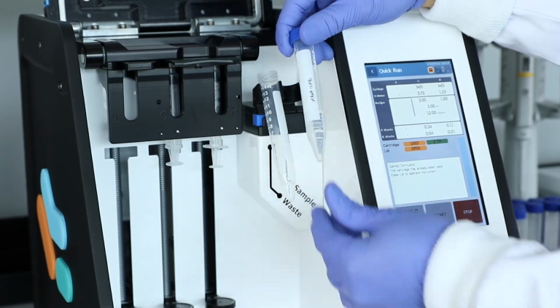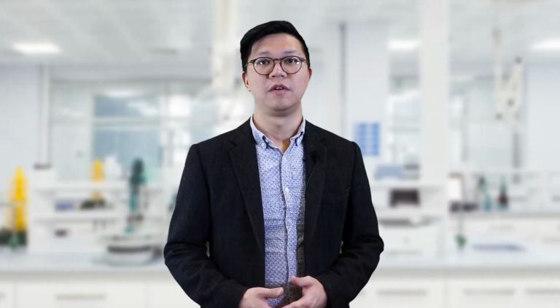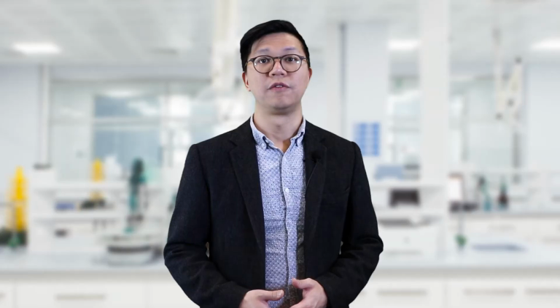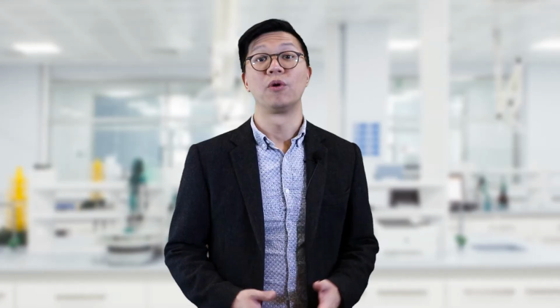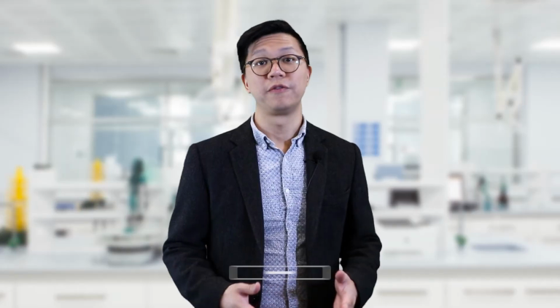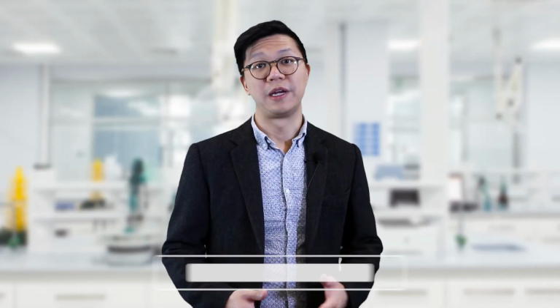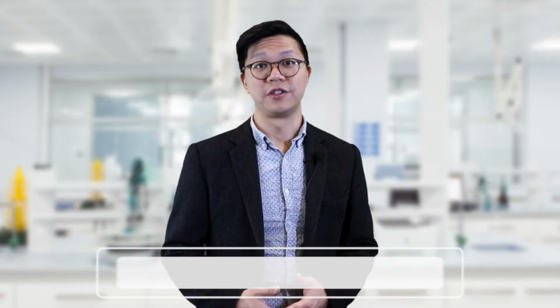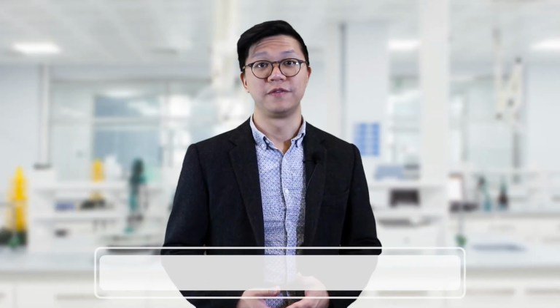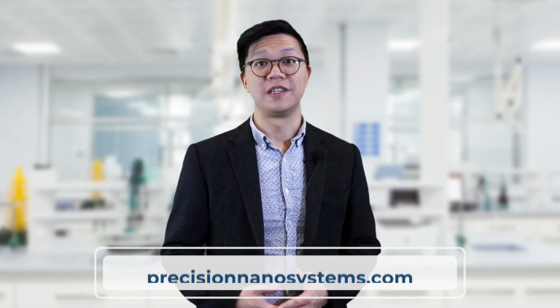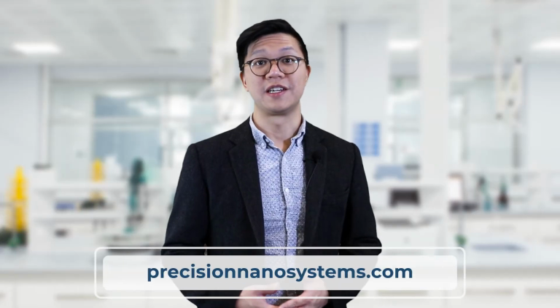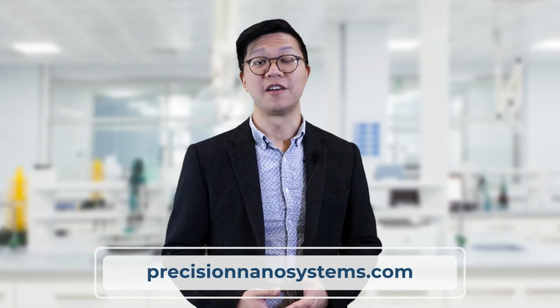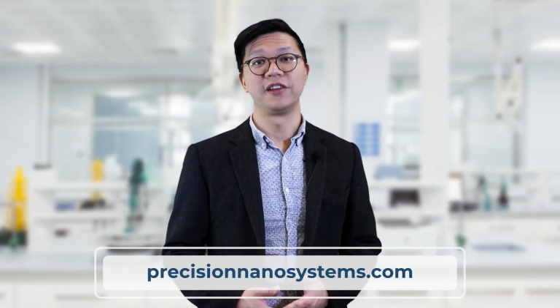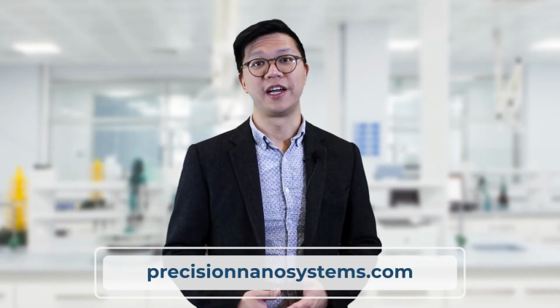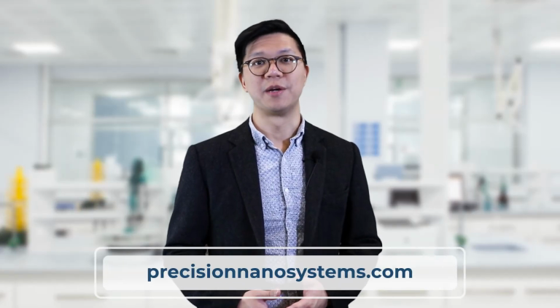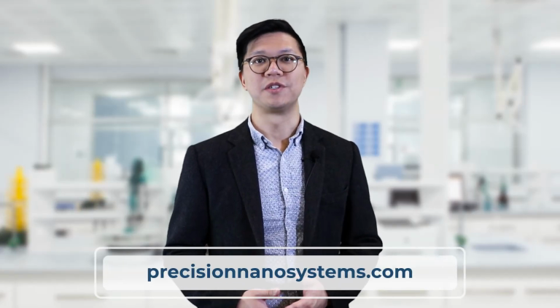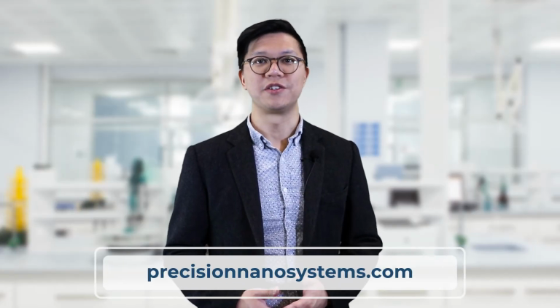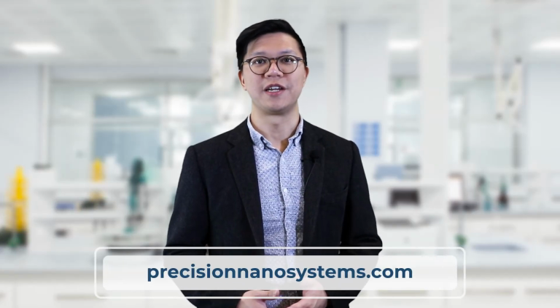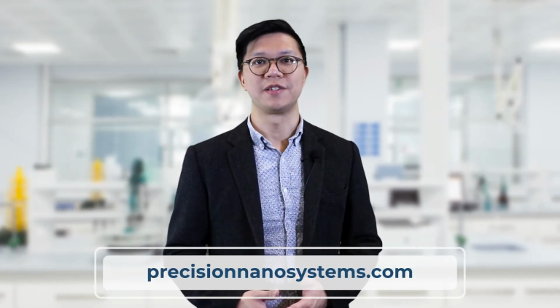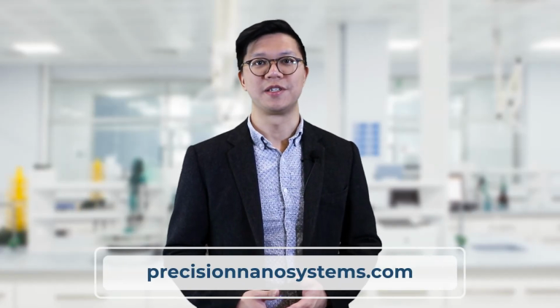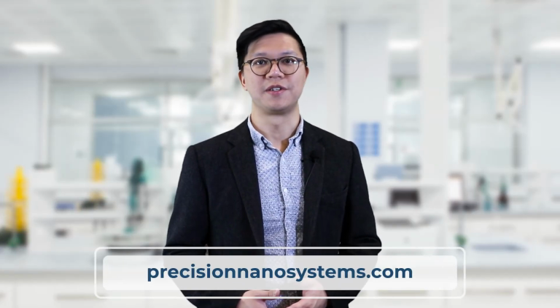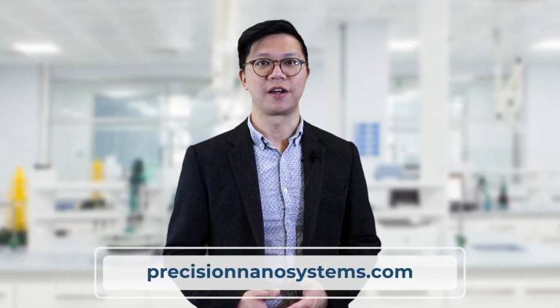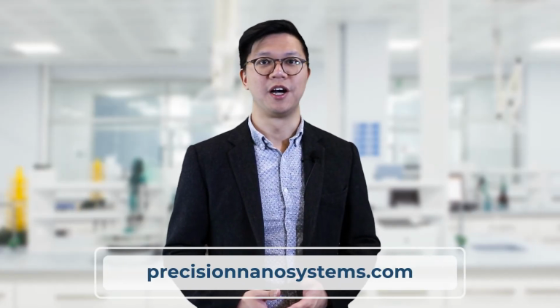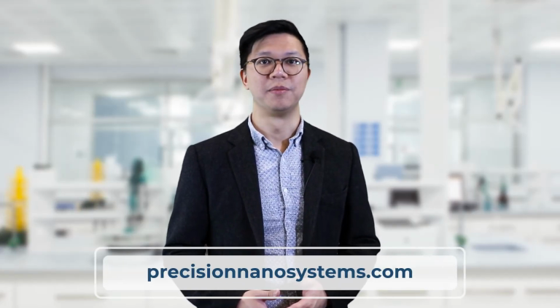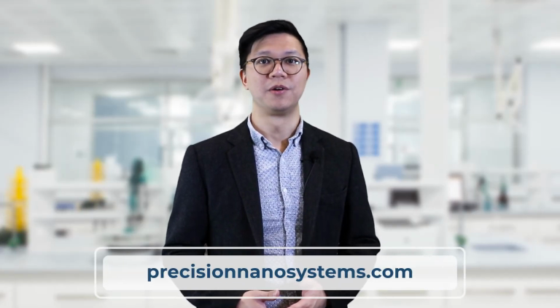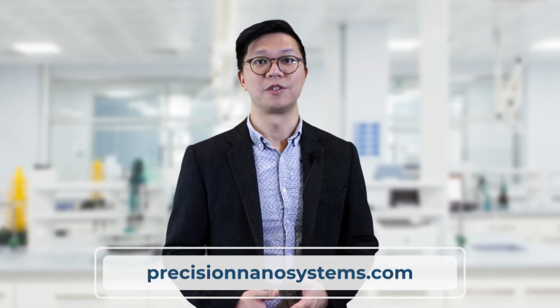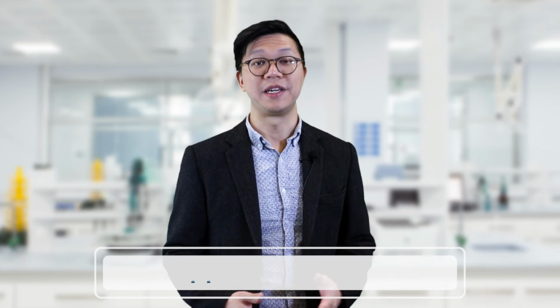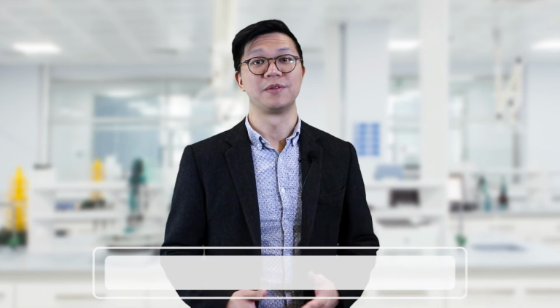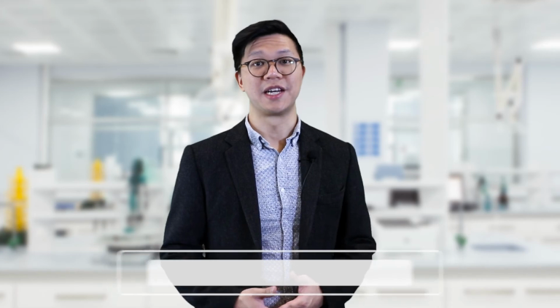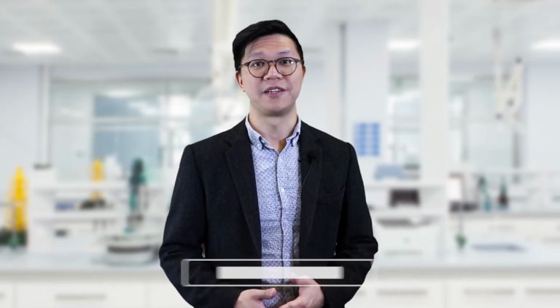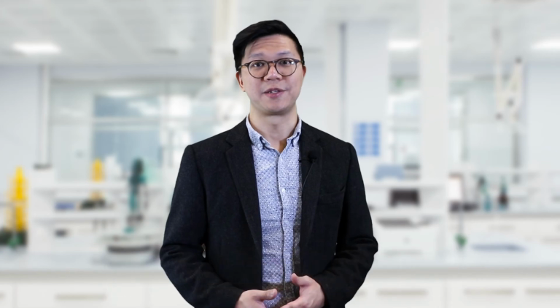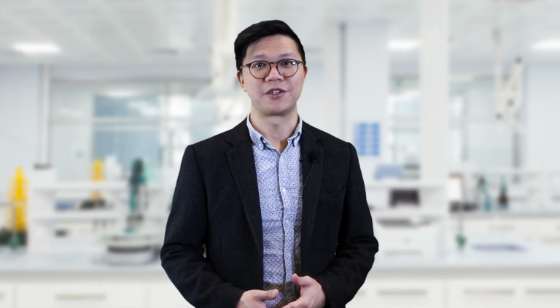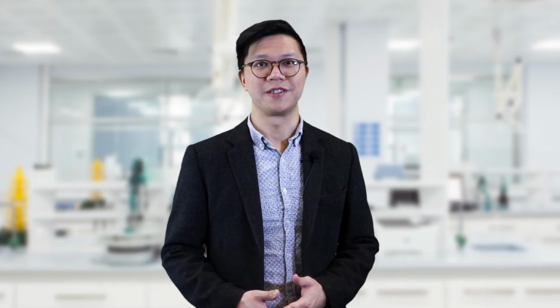For more information, visit us online at precisionnanosystems.com or speak to a scientific specialist.